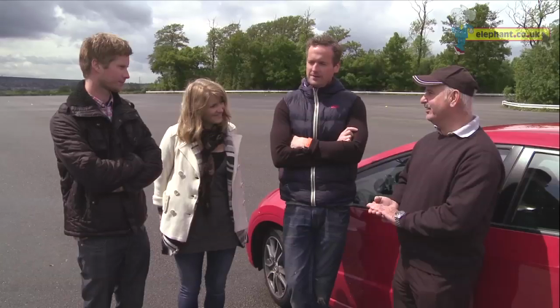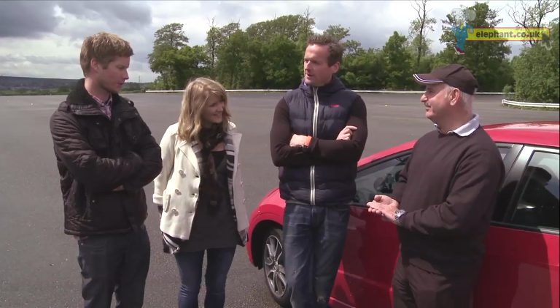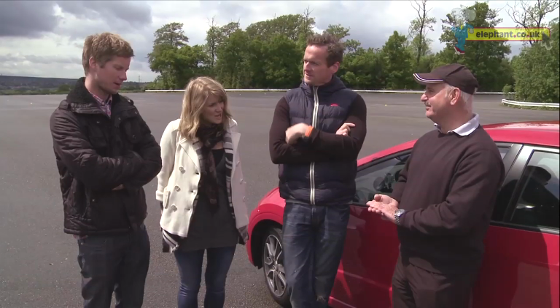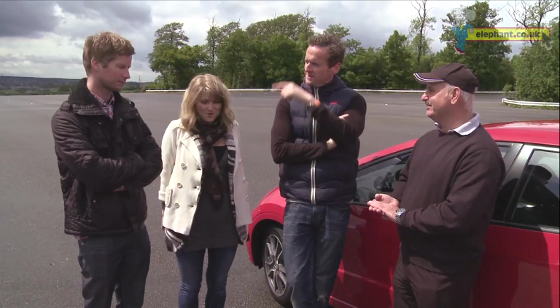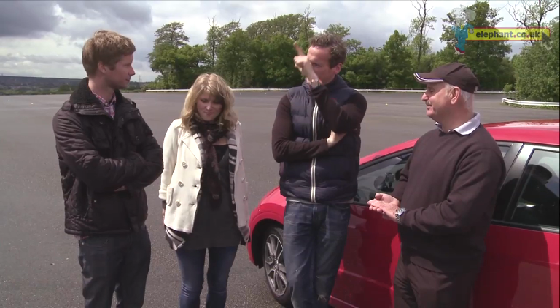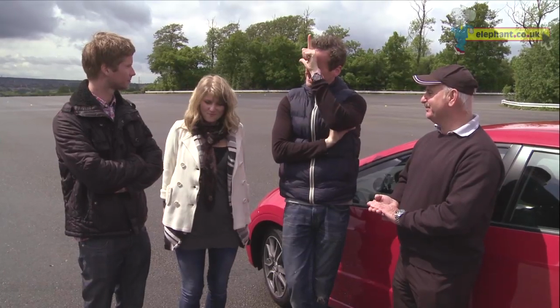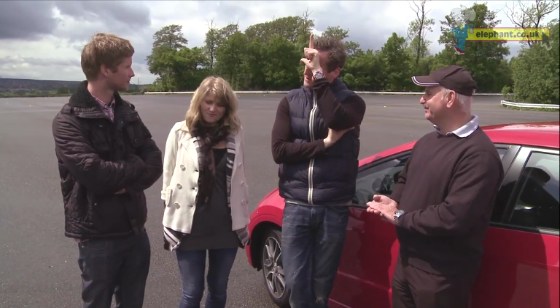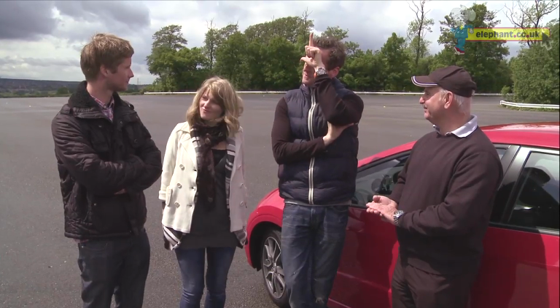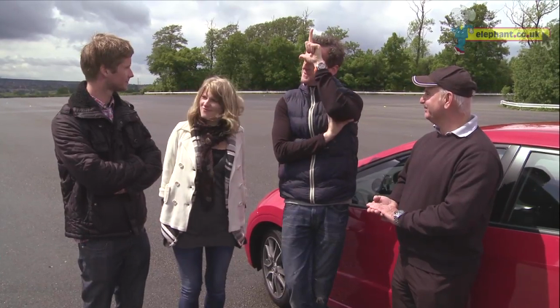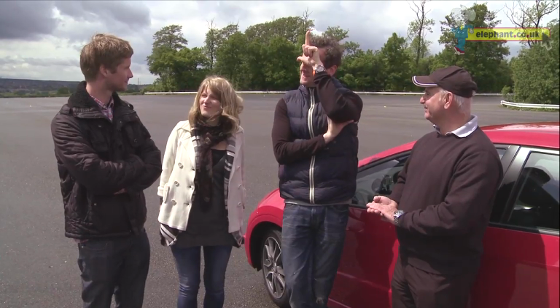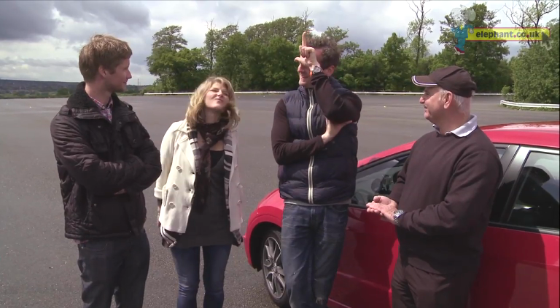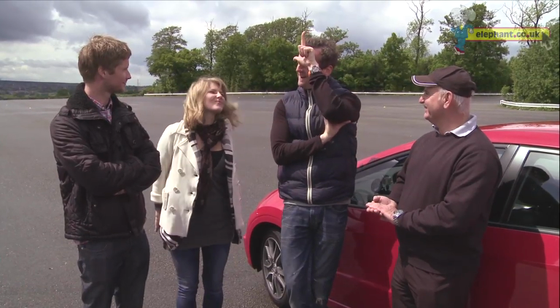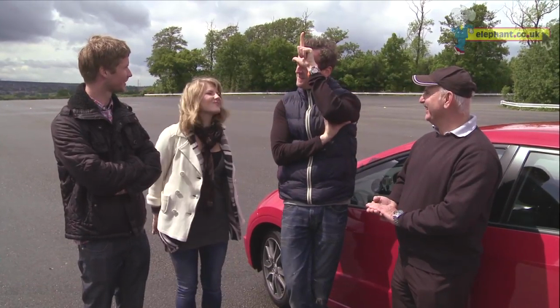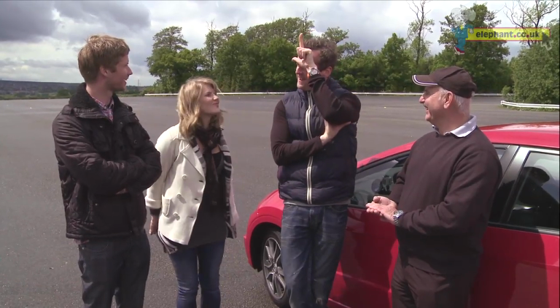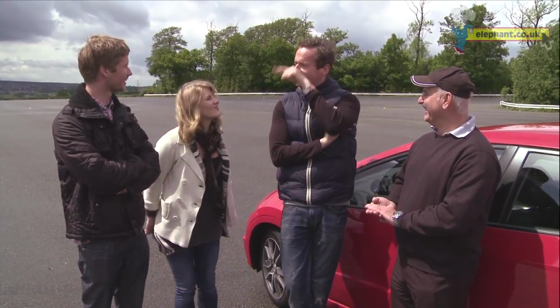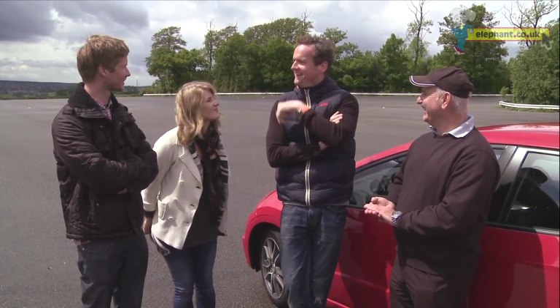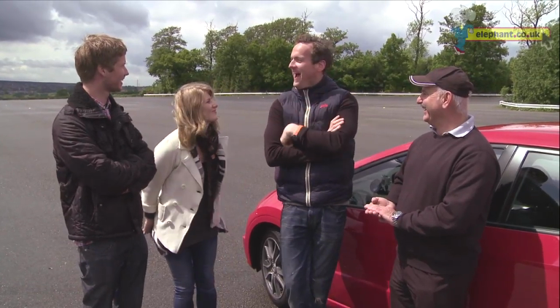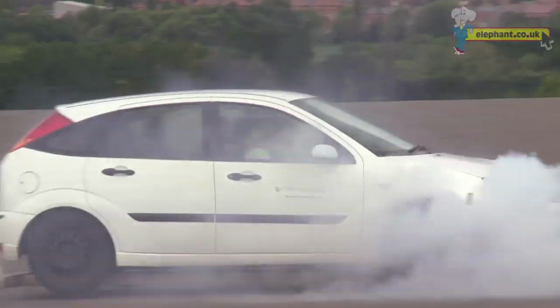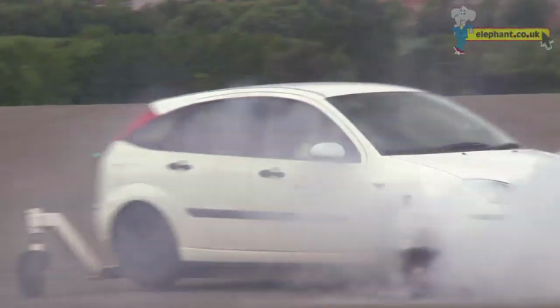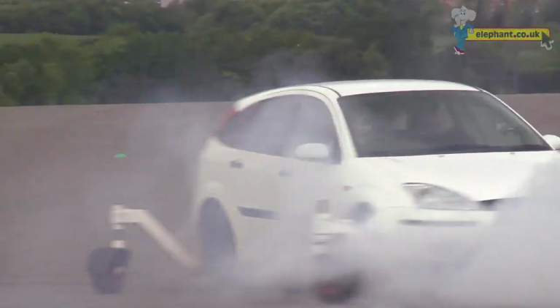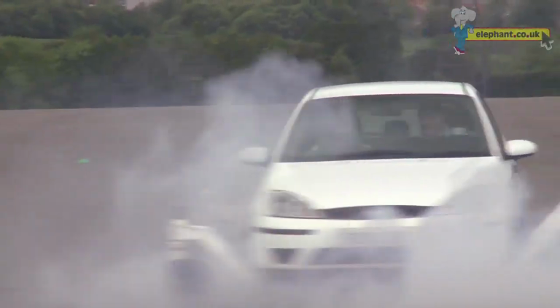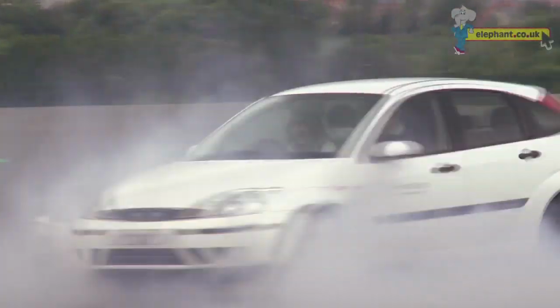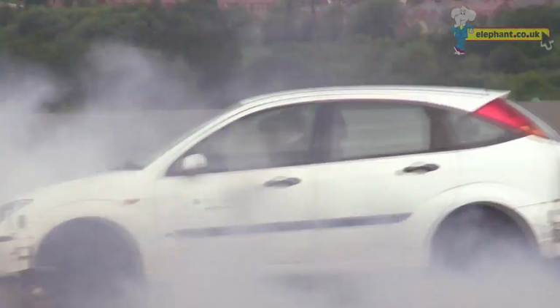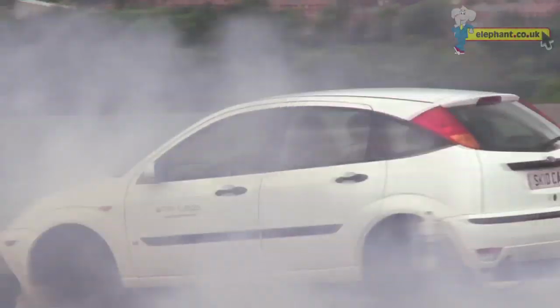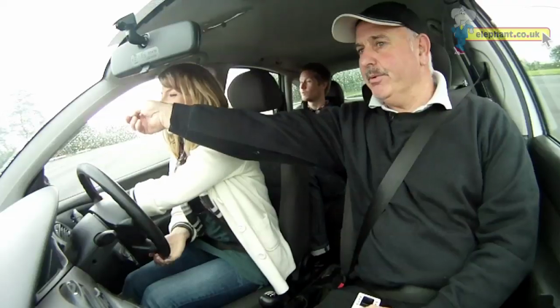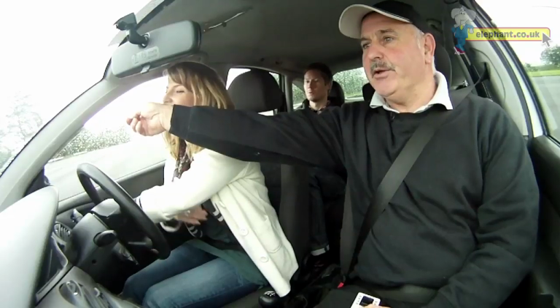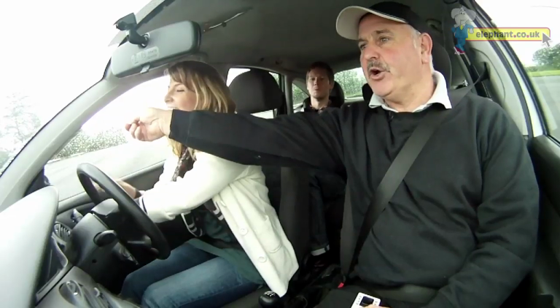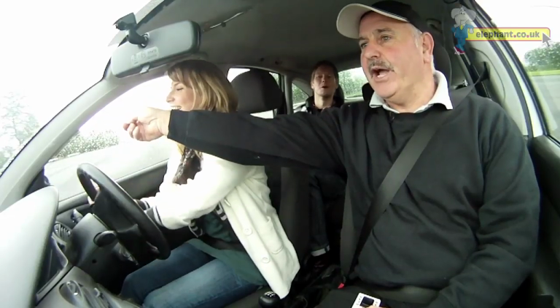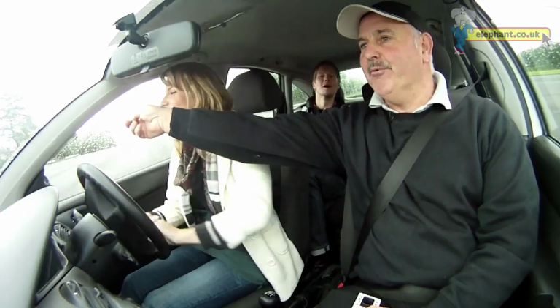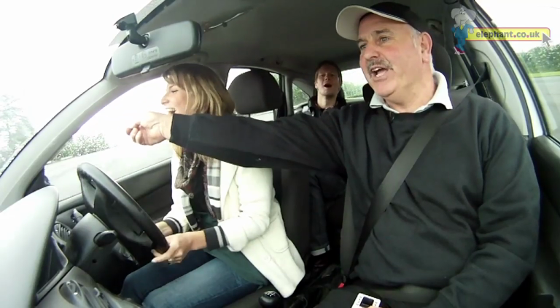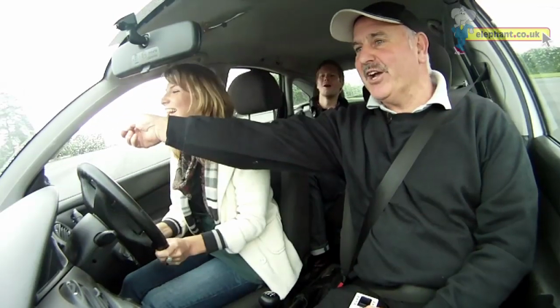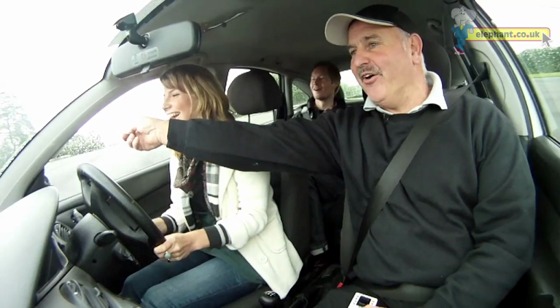All right, let's get the novices in the car then. Where are you going?